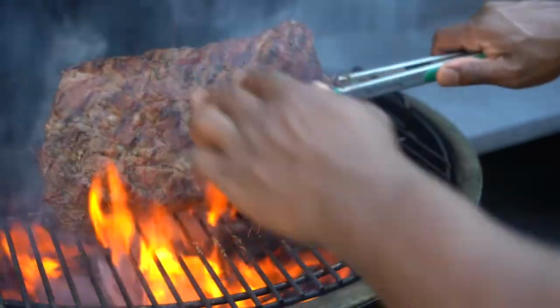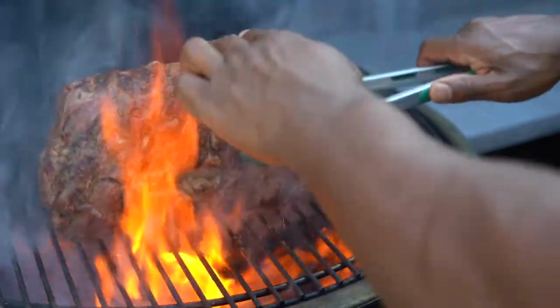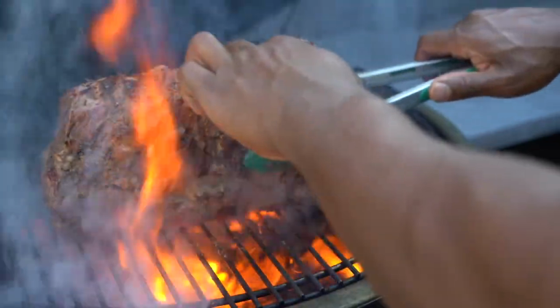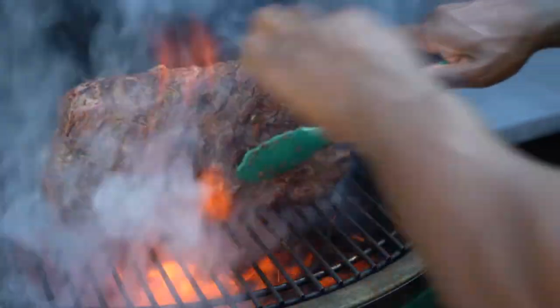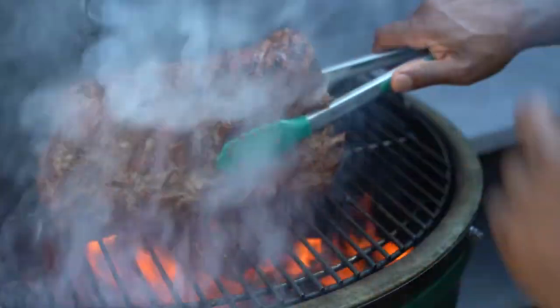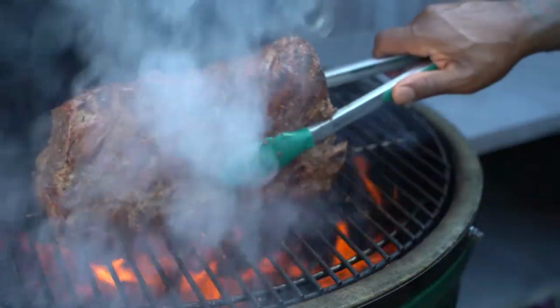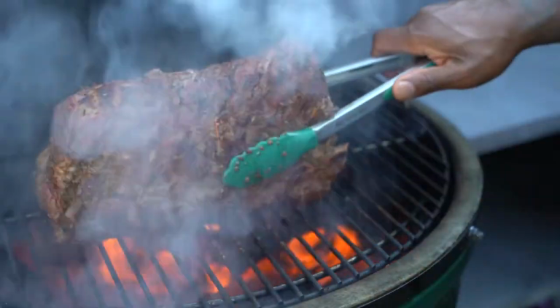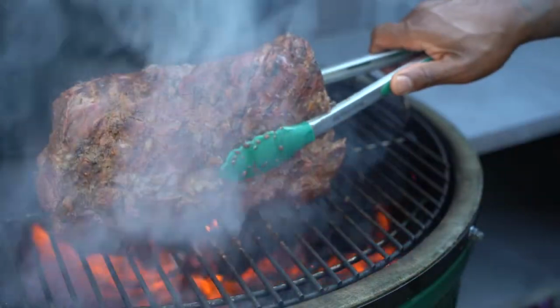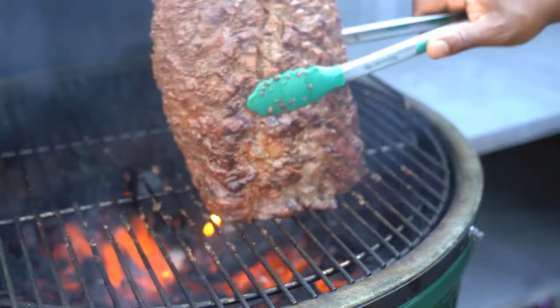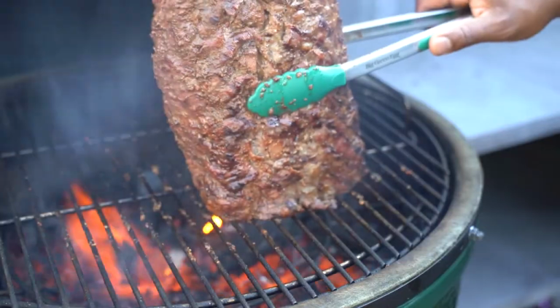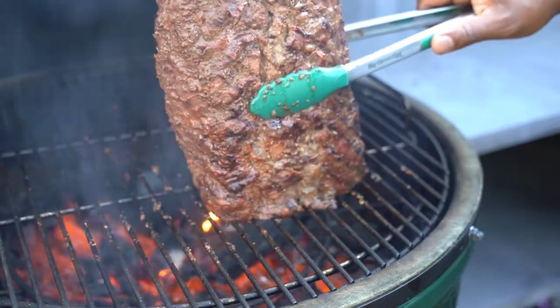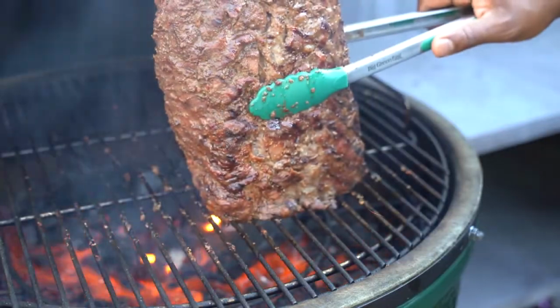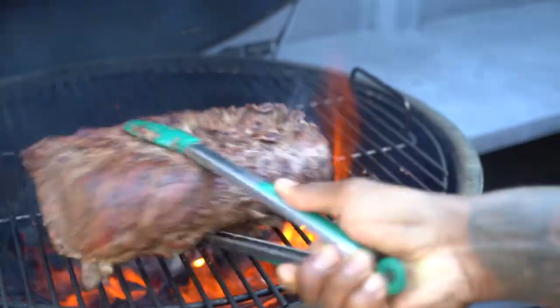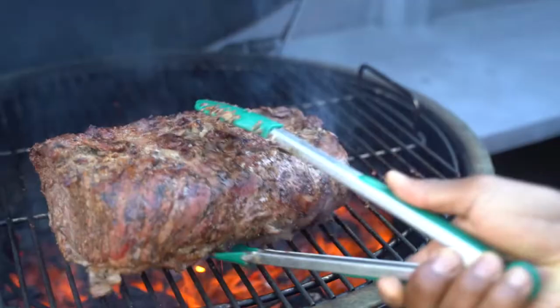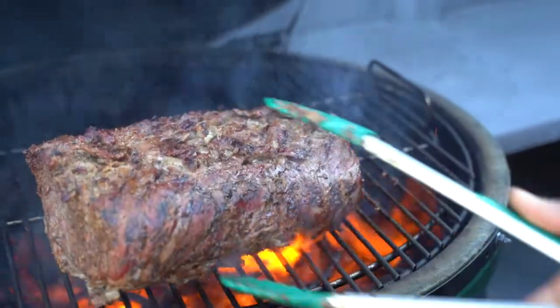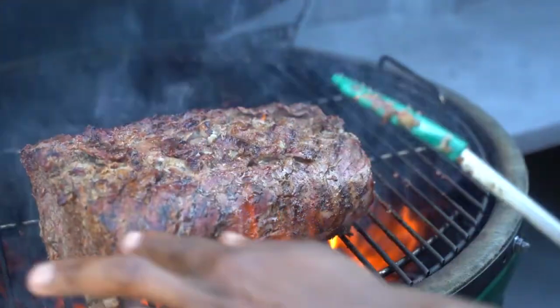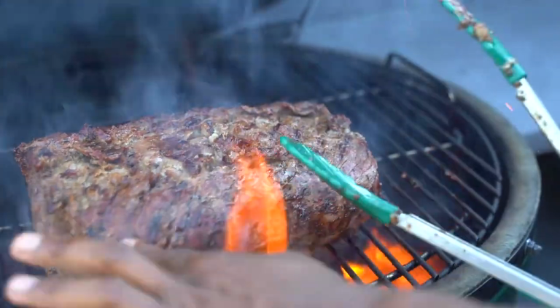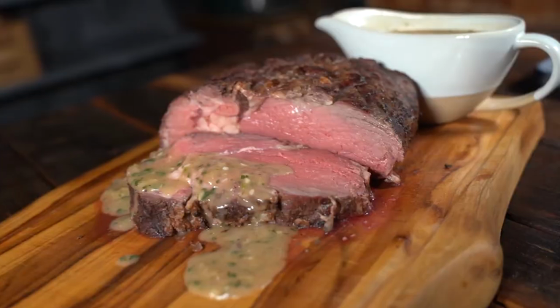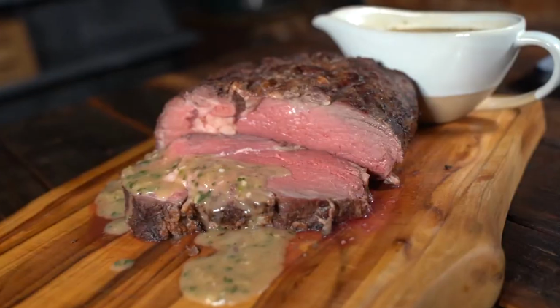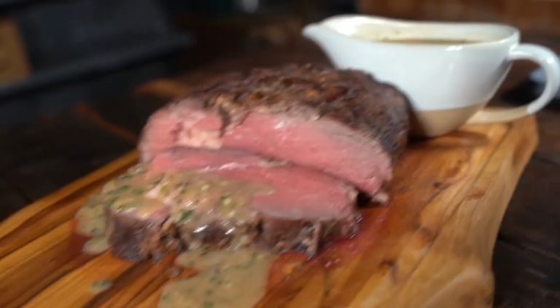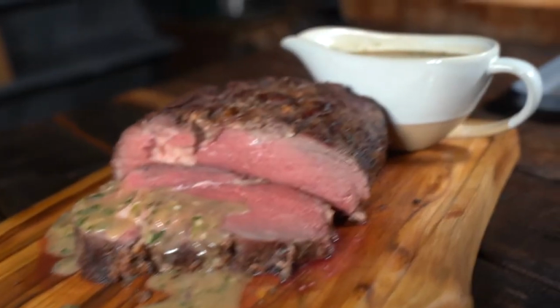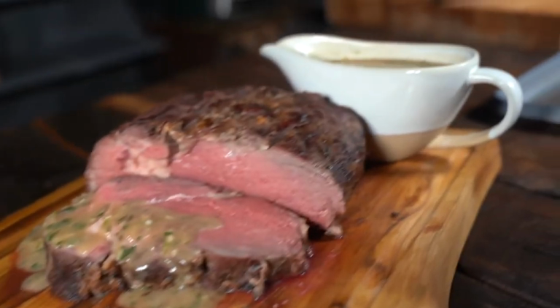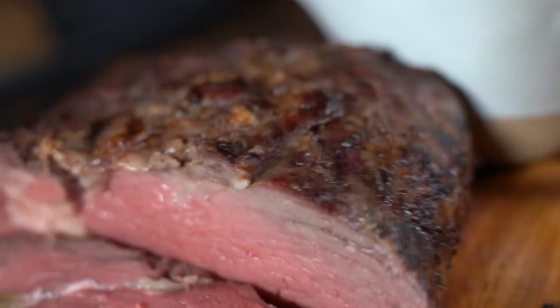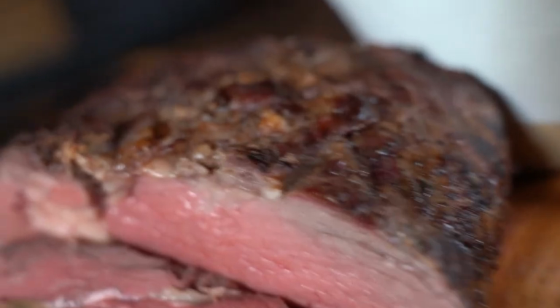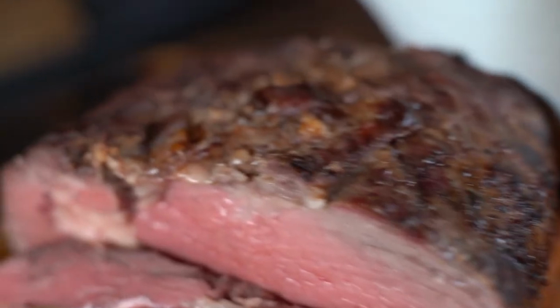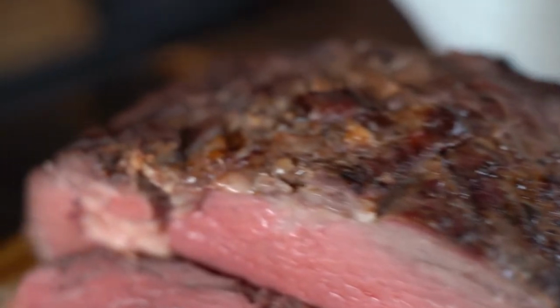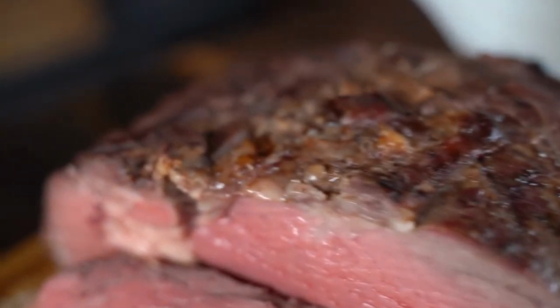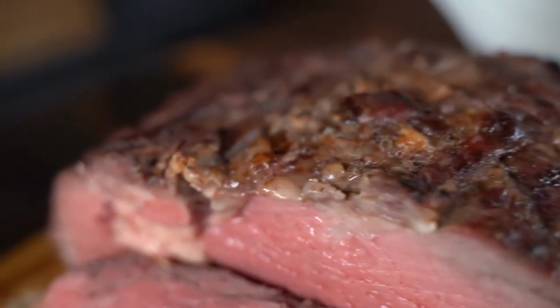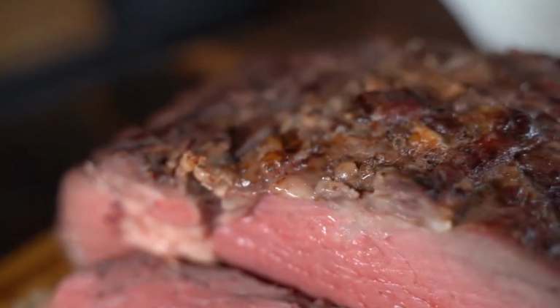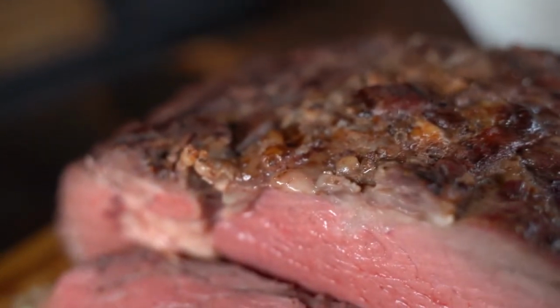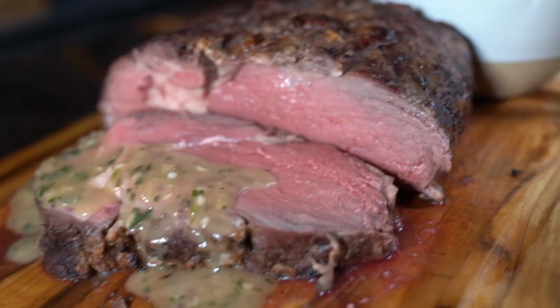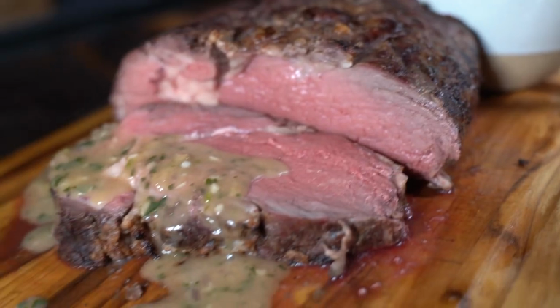Remove from grill and allow it to rest for 15 to 20 minutes. Omaha Steaks, America's original butcher.